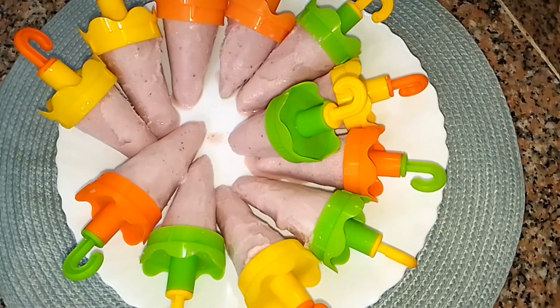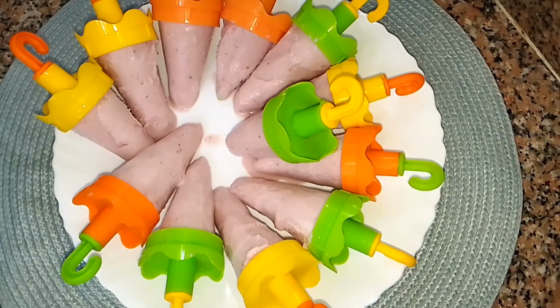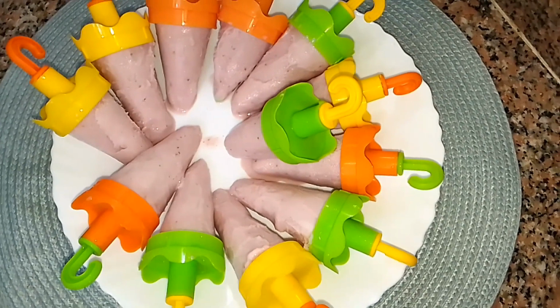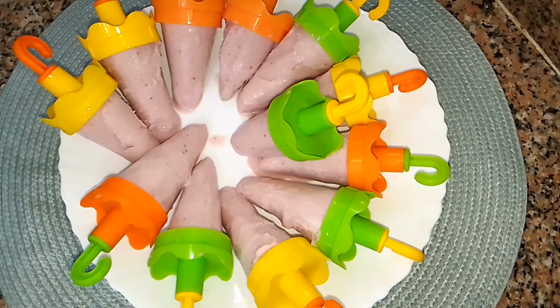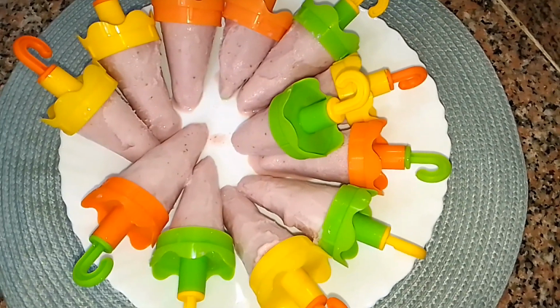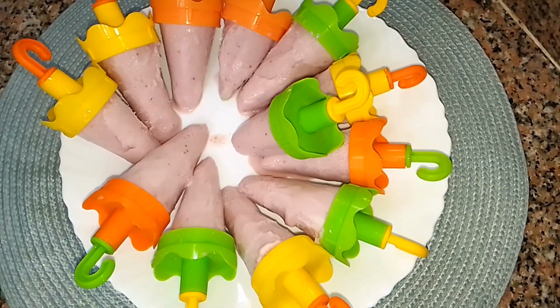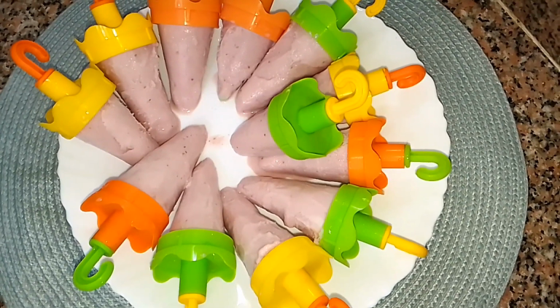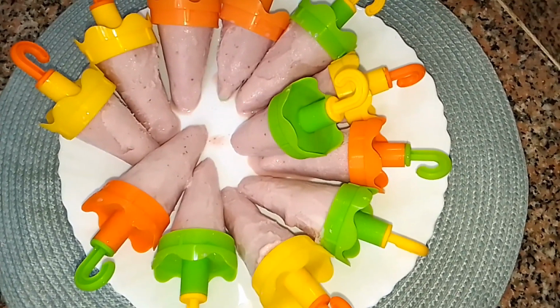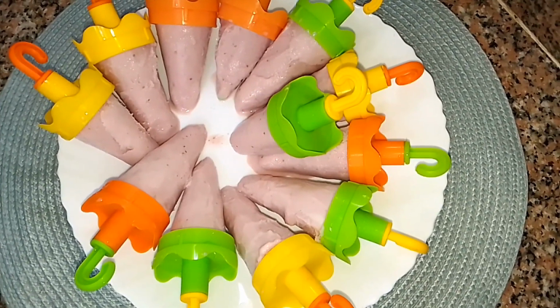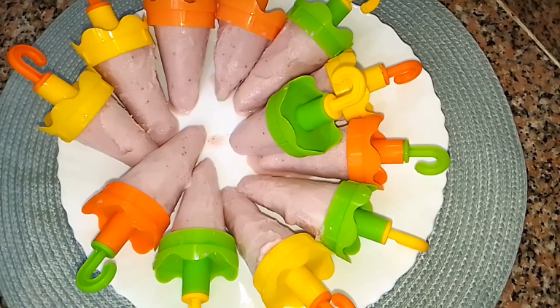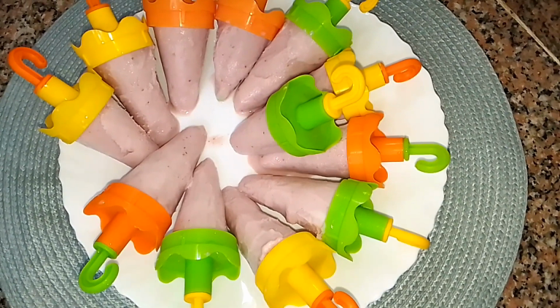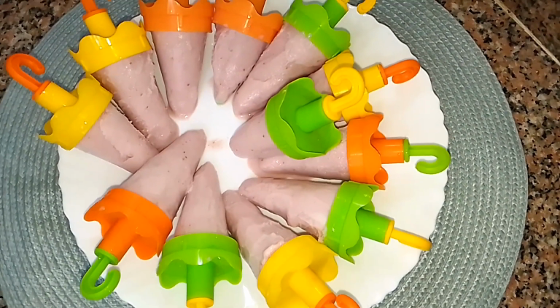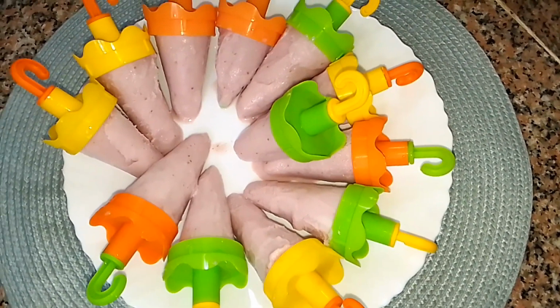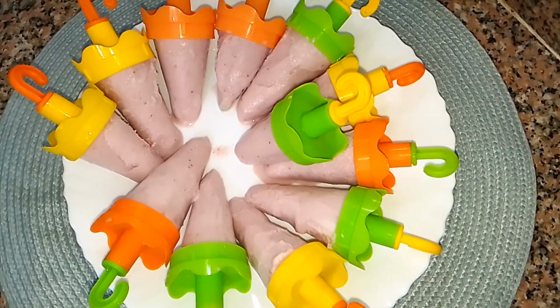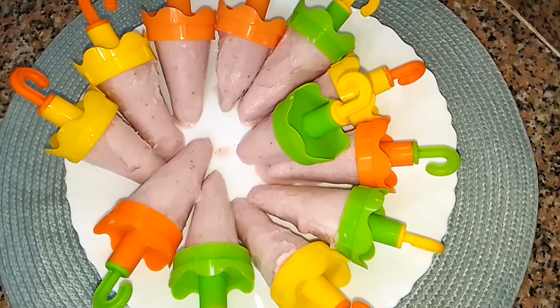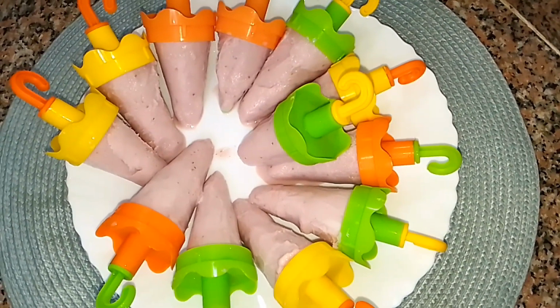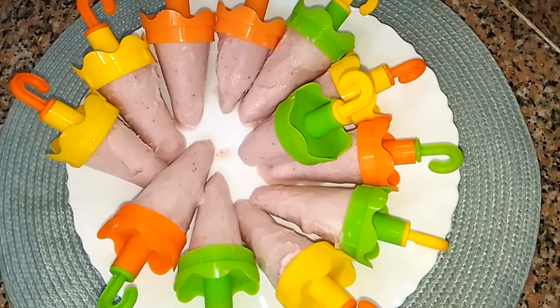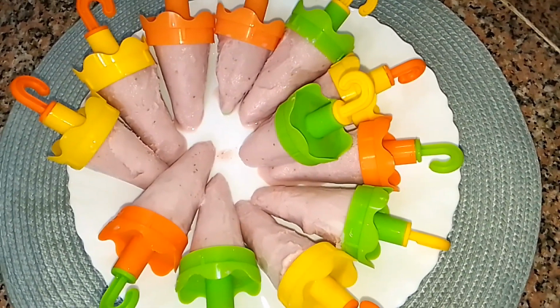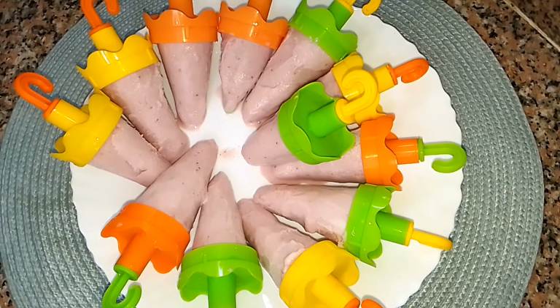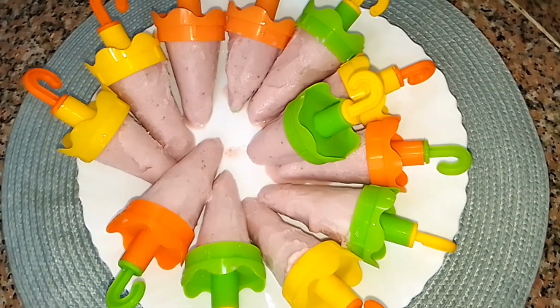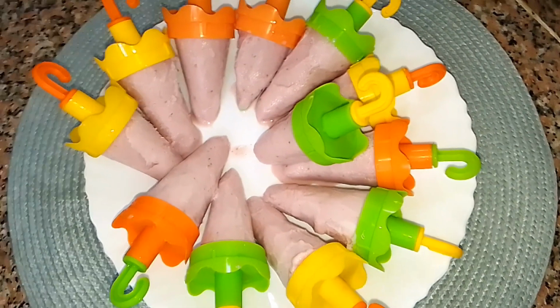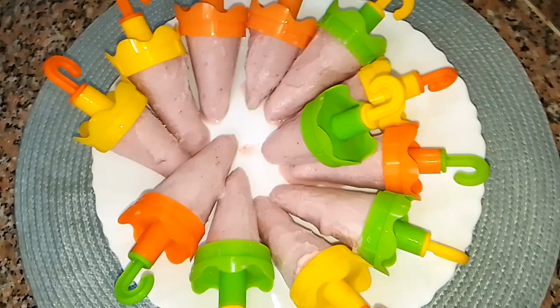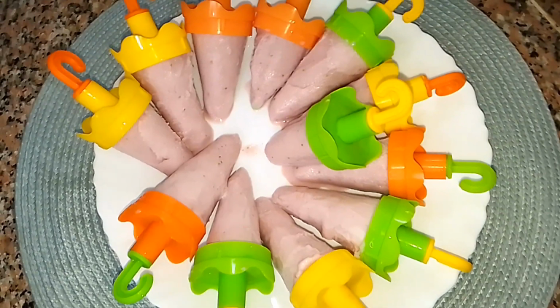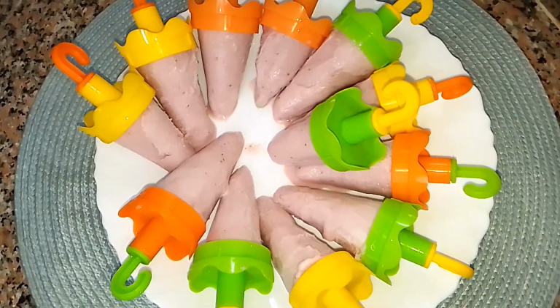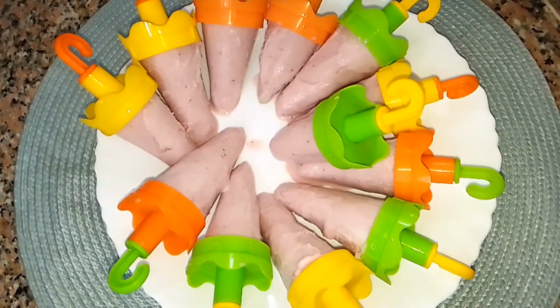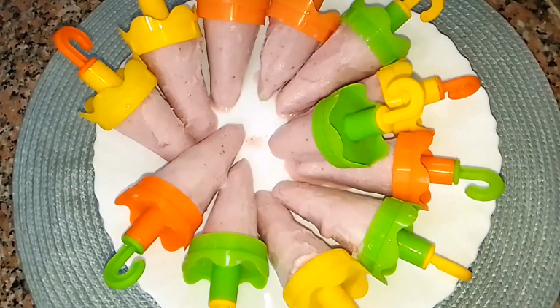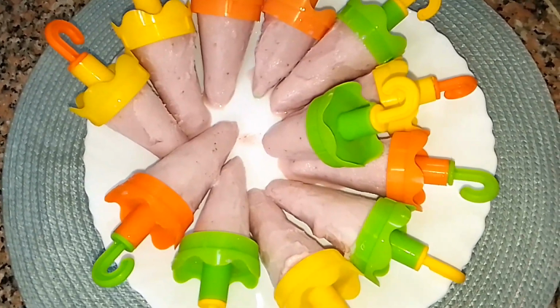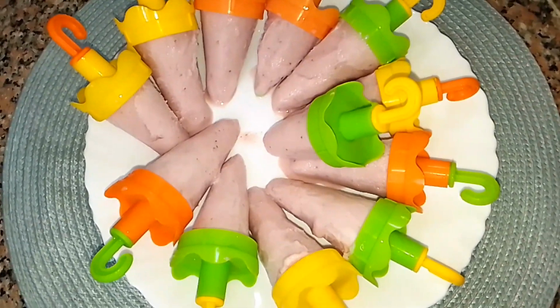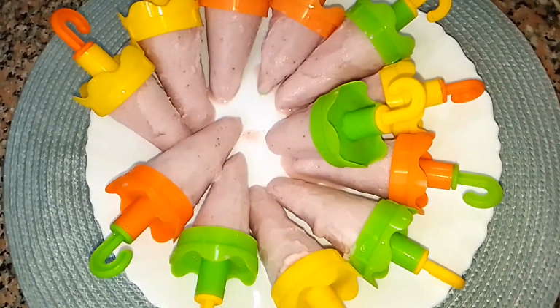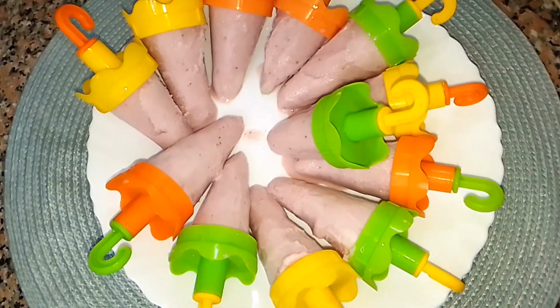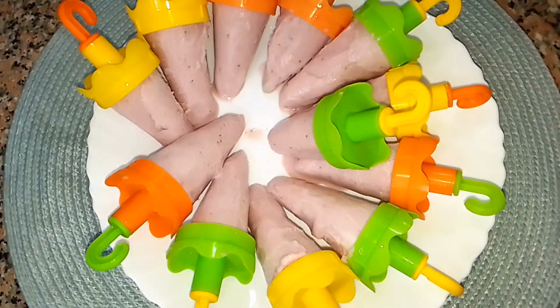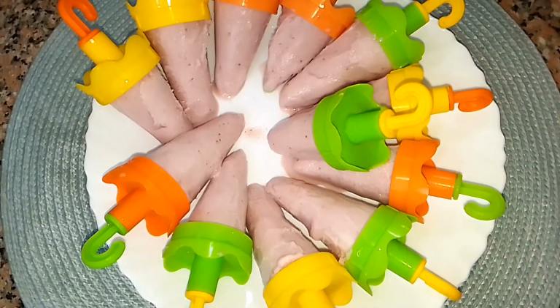I hope you guys like the recipe. If you do, please give the video a thumbs up, subscribe to the channel, leave a comment down below, and I will see you guys in my next video. Bye!